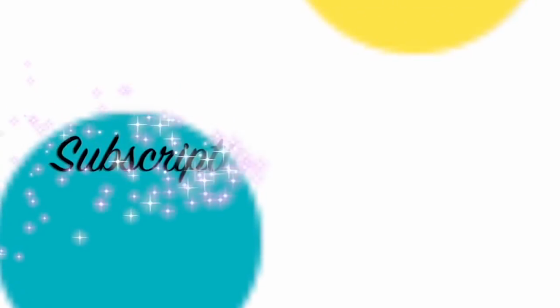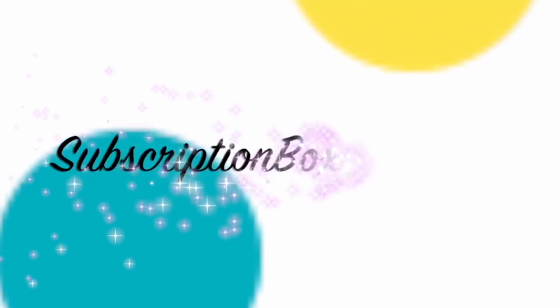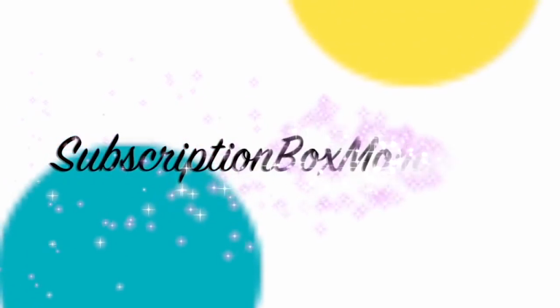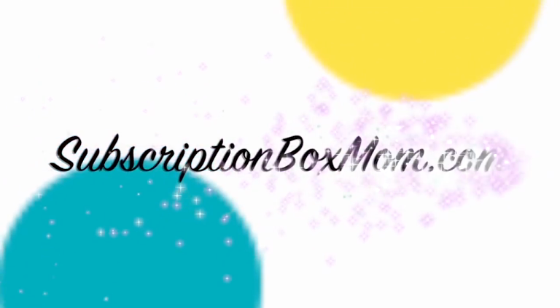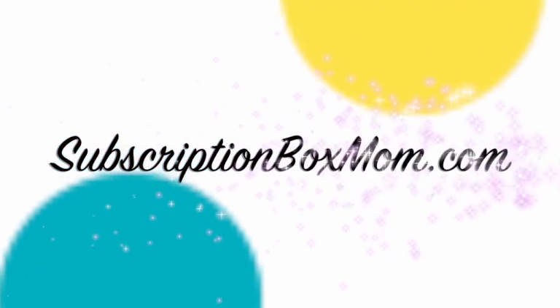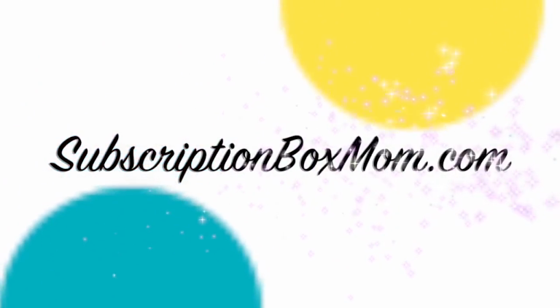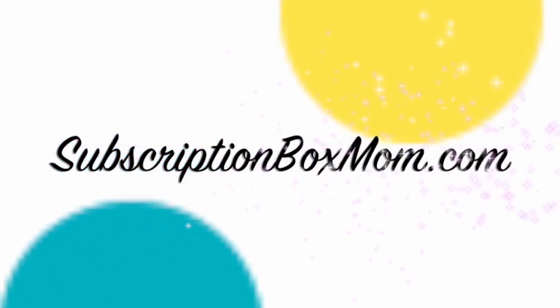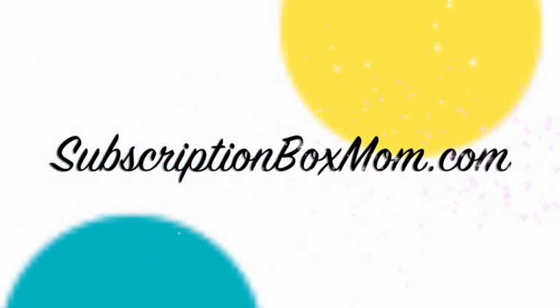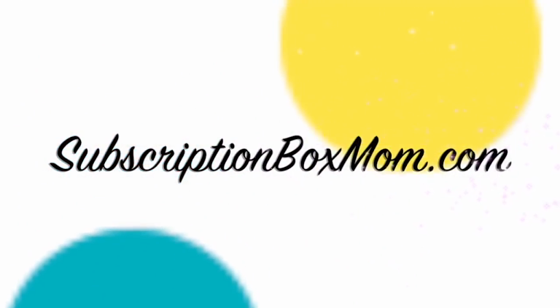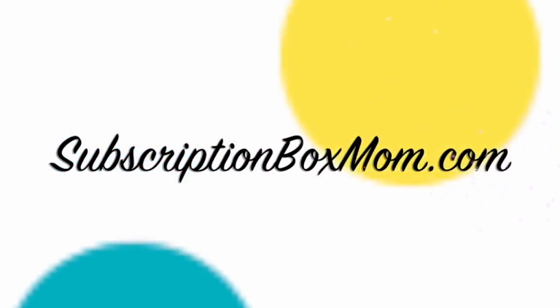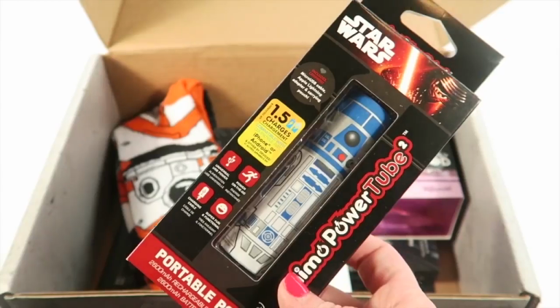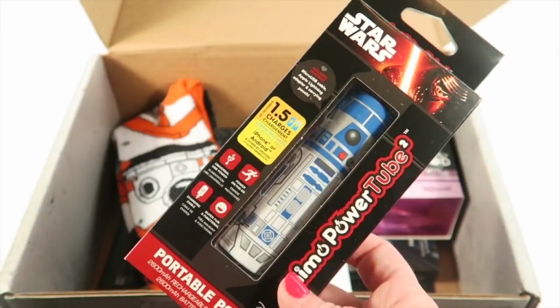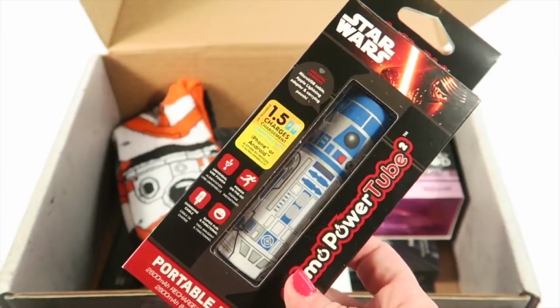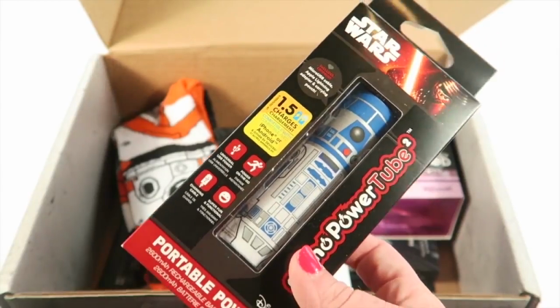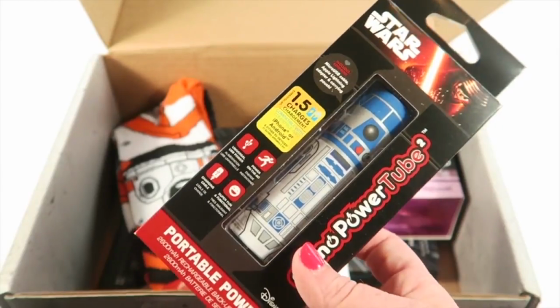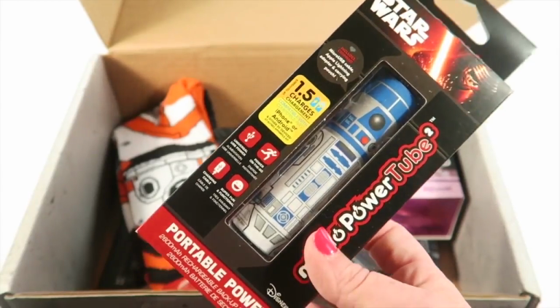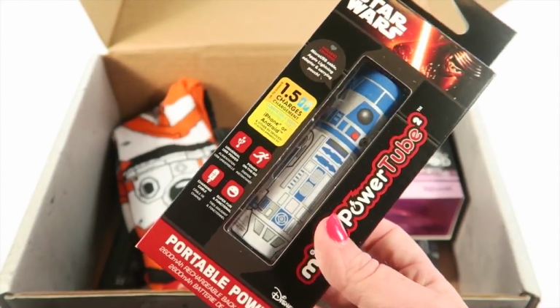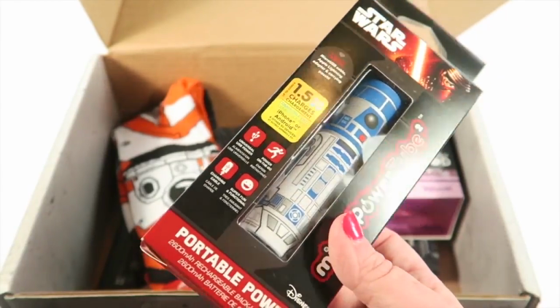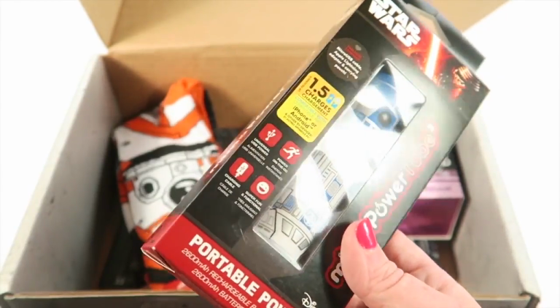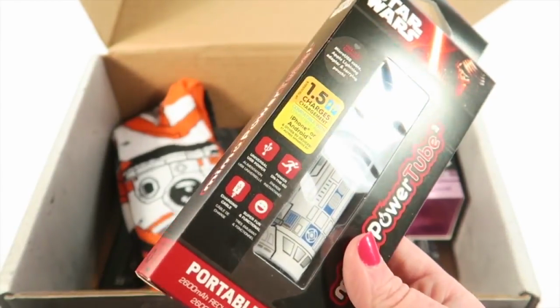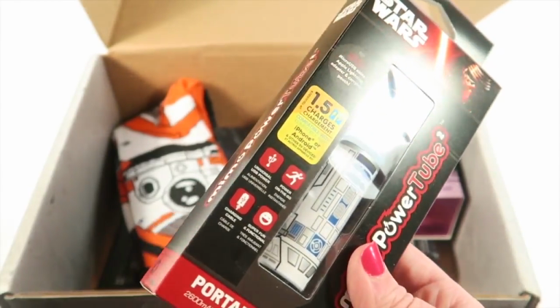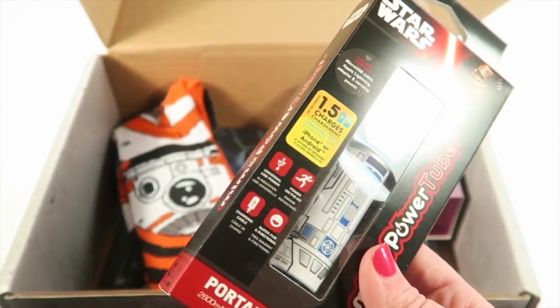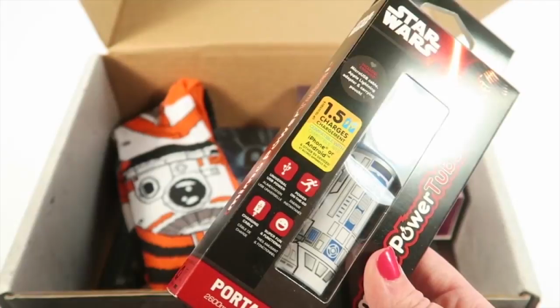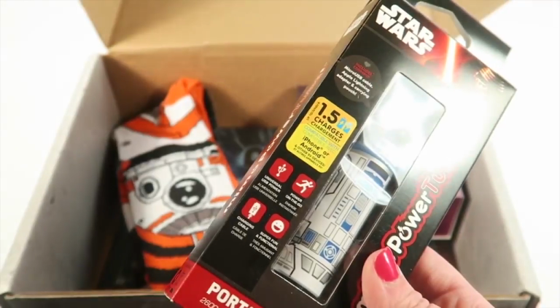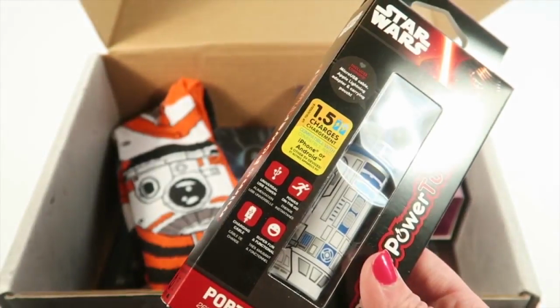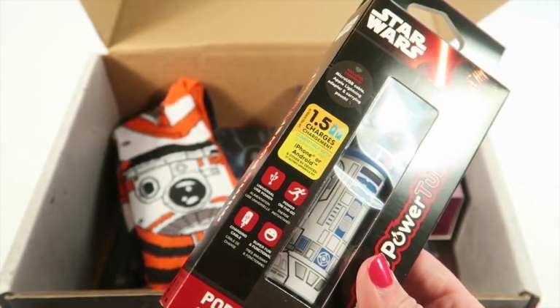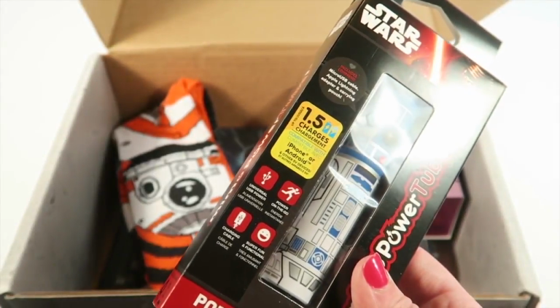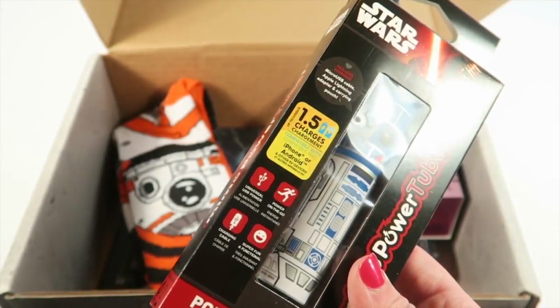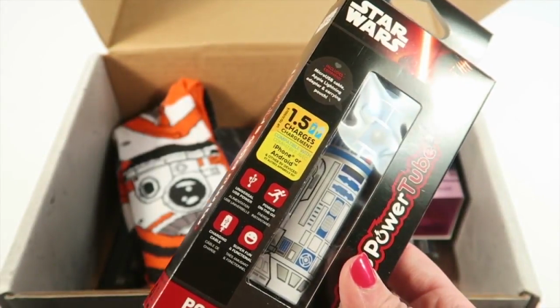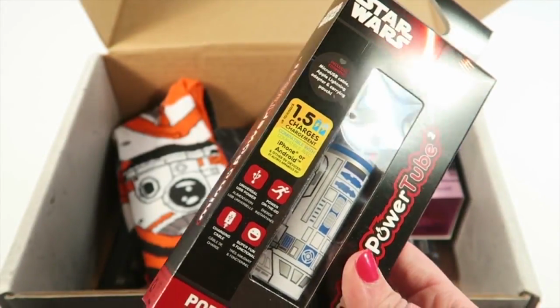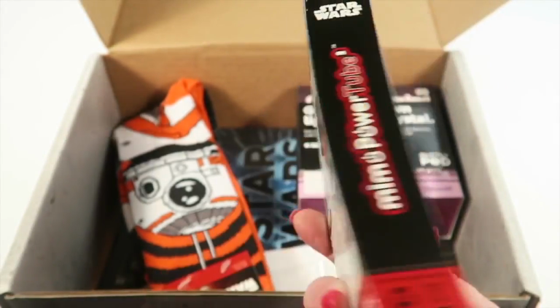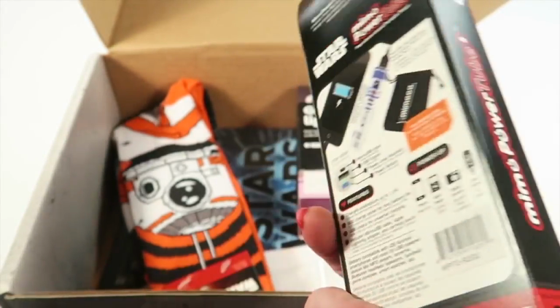You can just take it with you and charge your smartphone on the go. Cool!